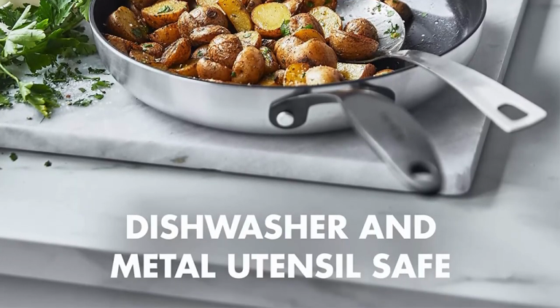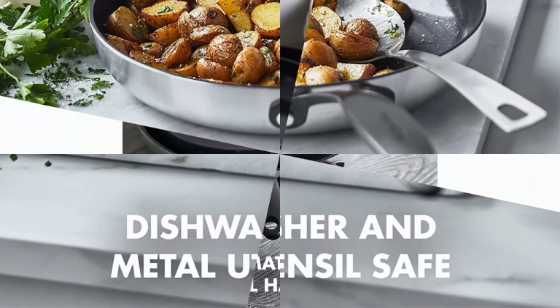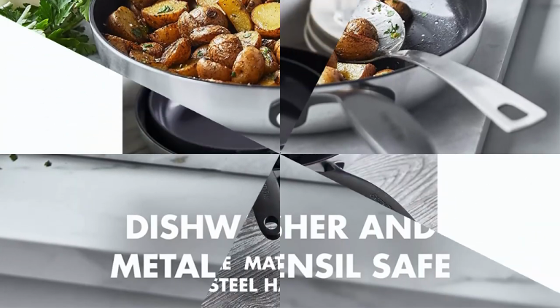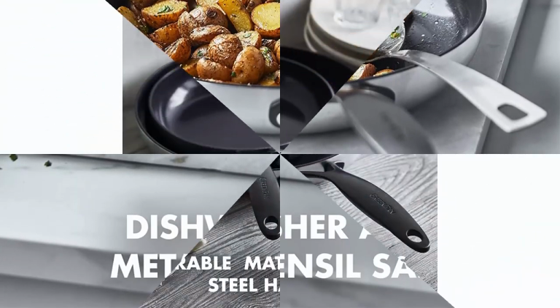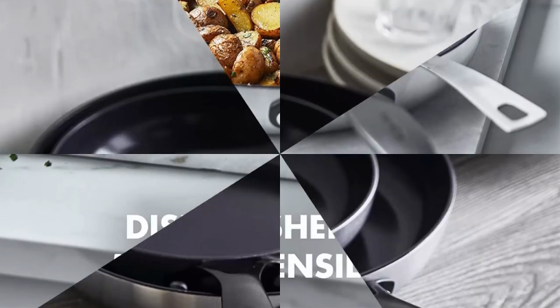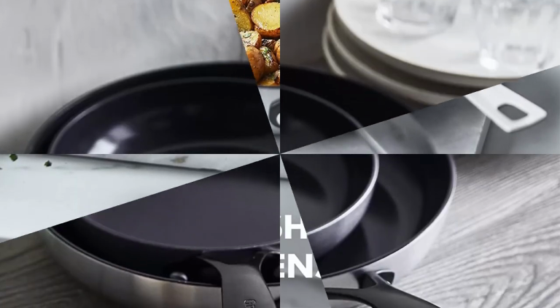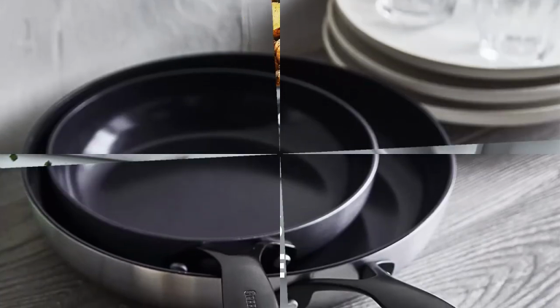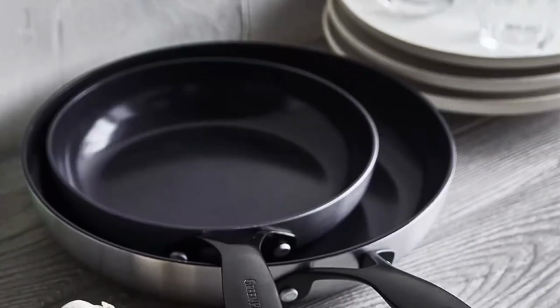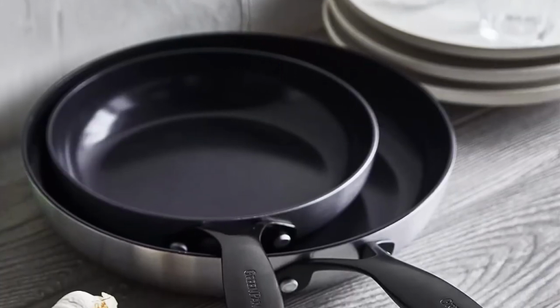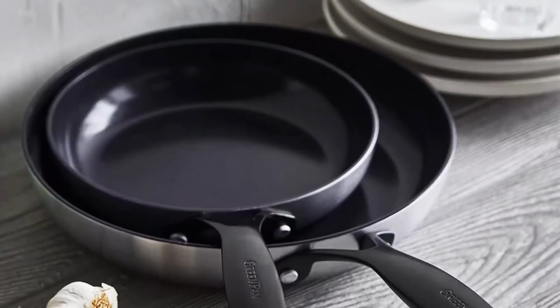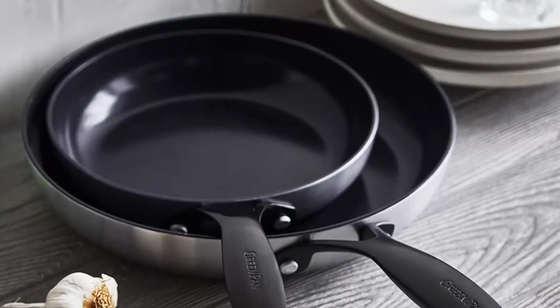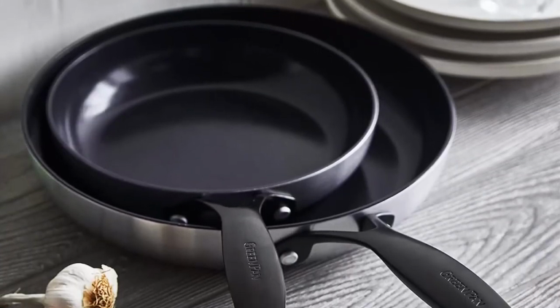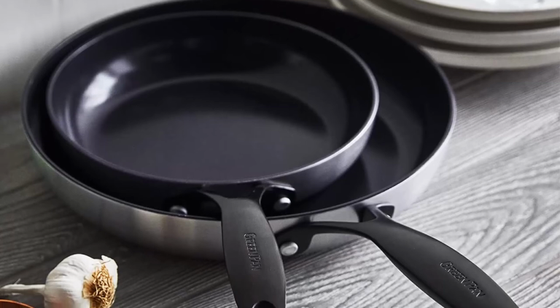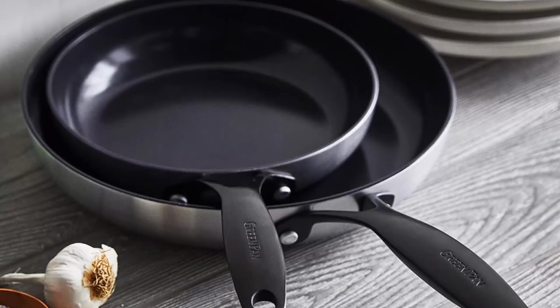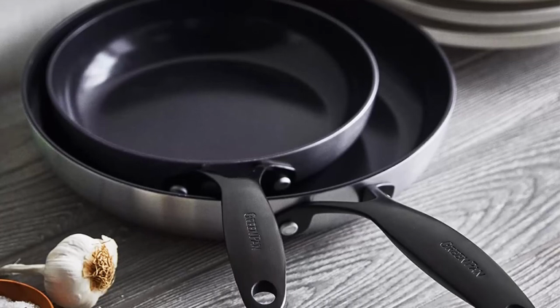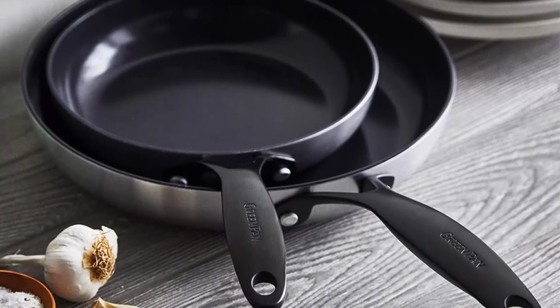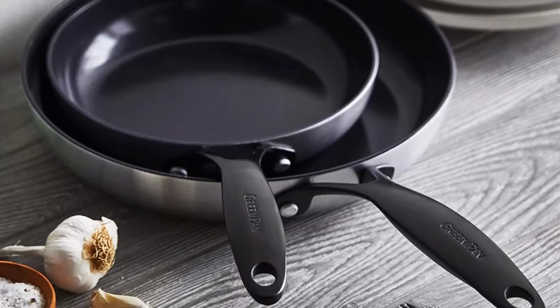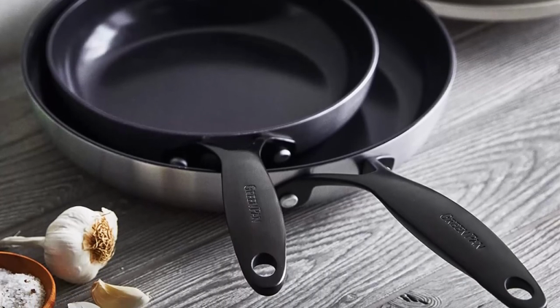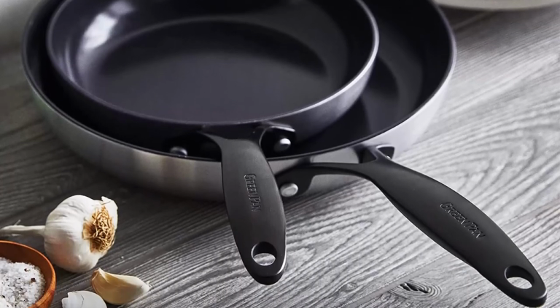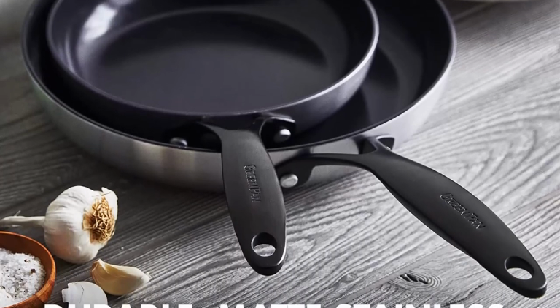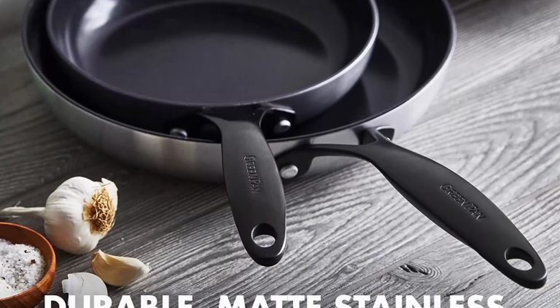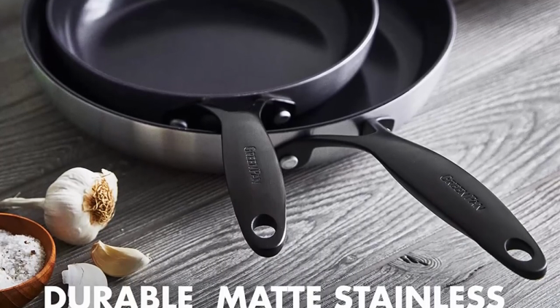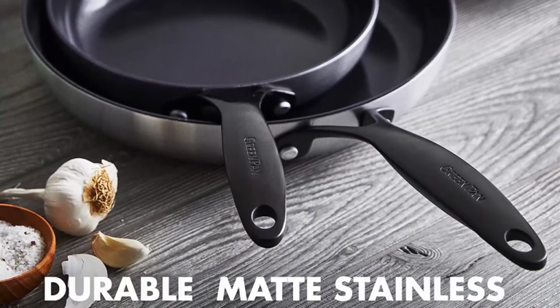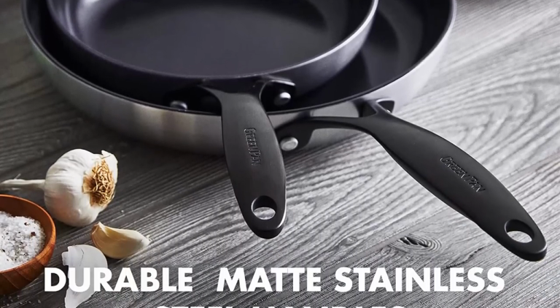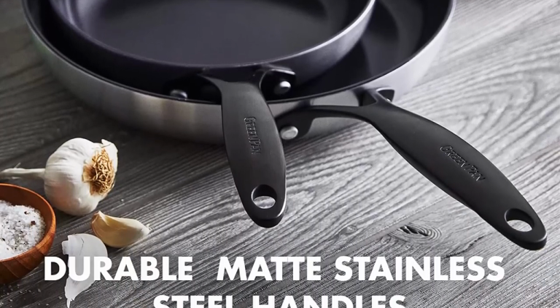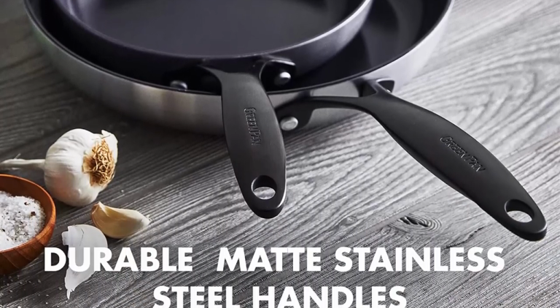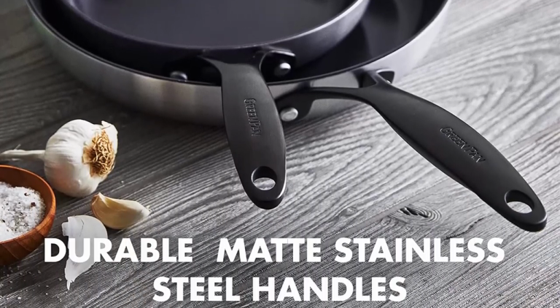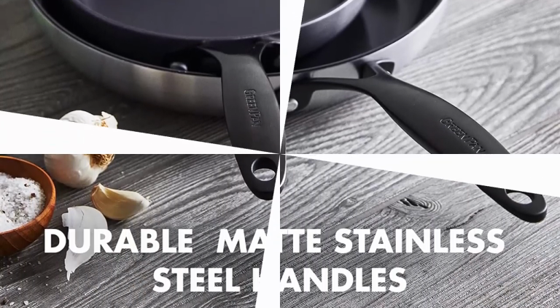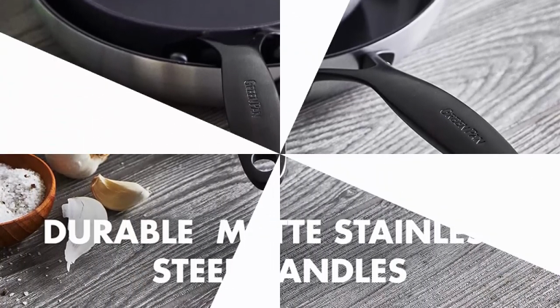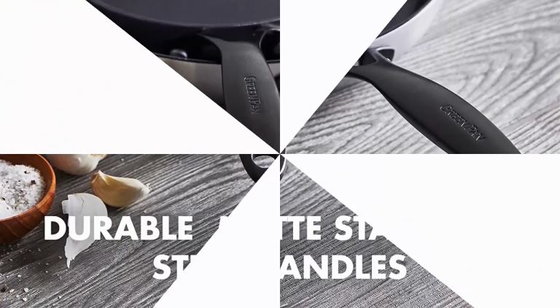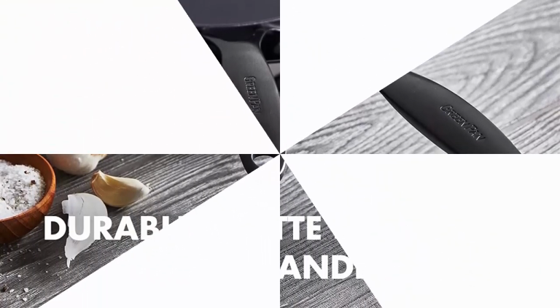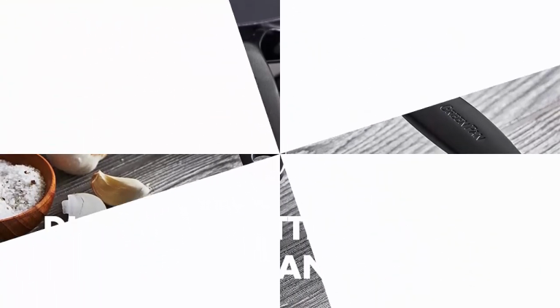Oven and broiler safe up to 600 degrees Fahrenheit. Dishwasher safe for easy cleanup.